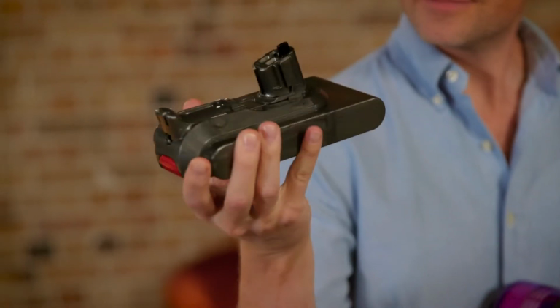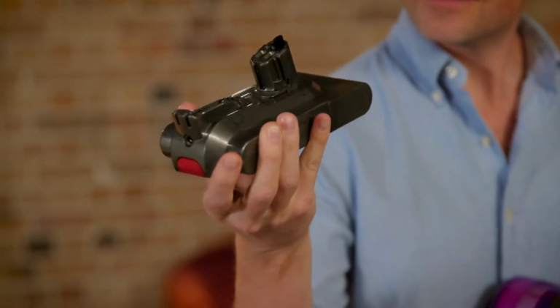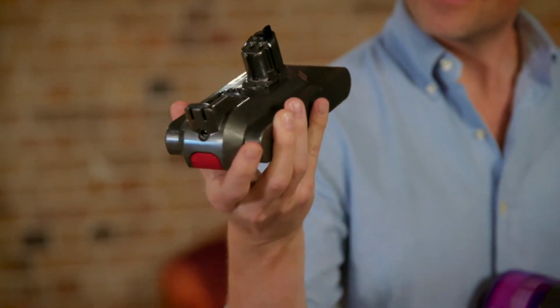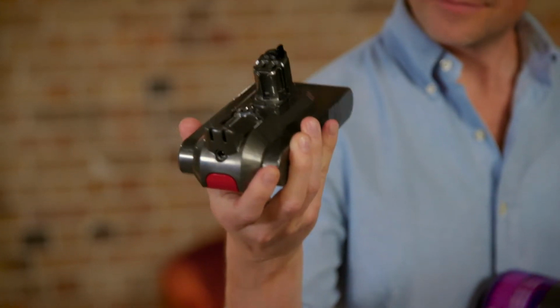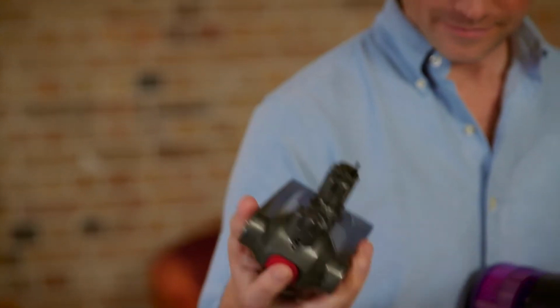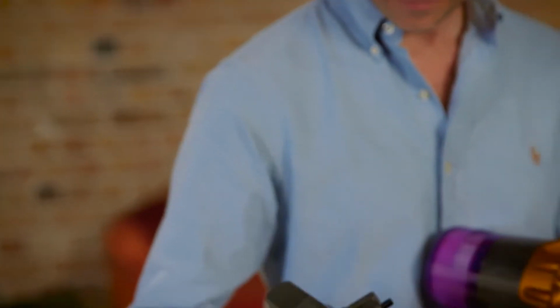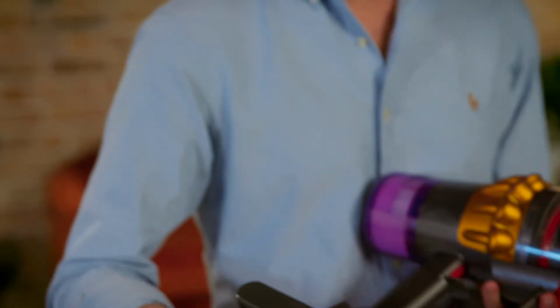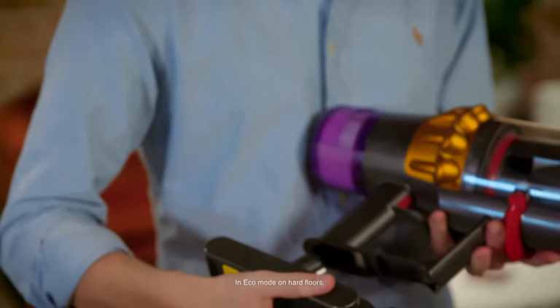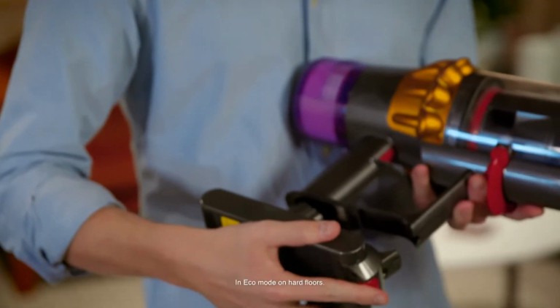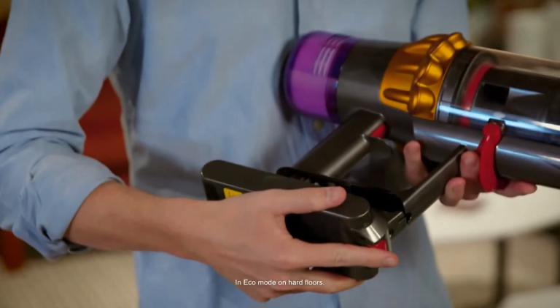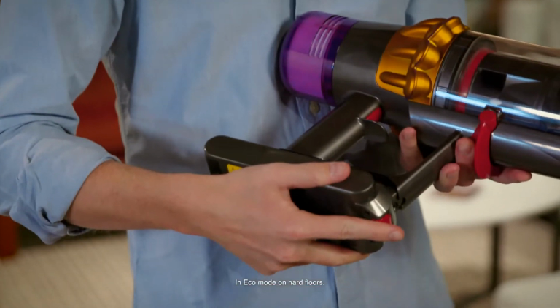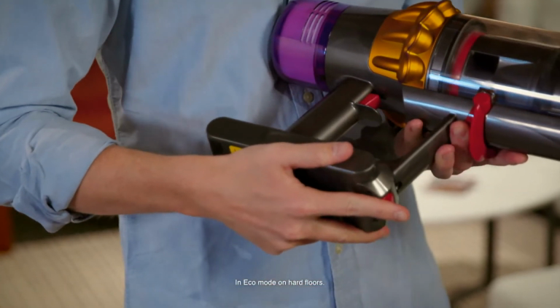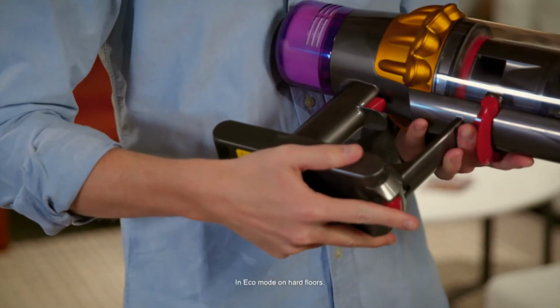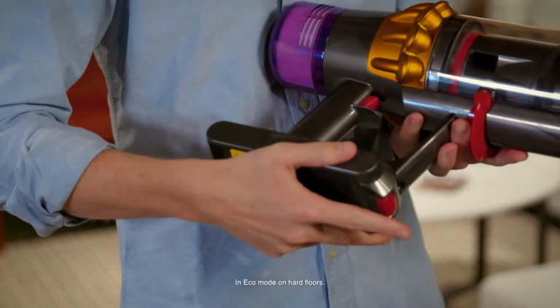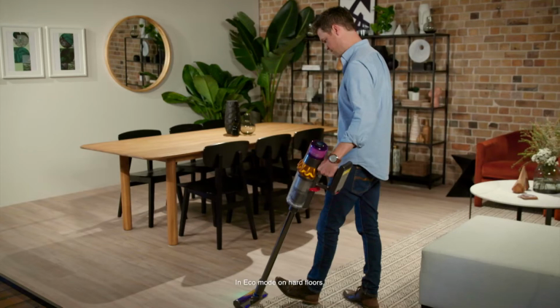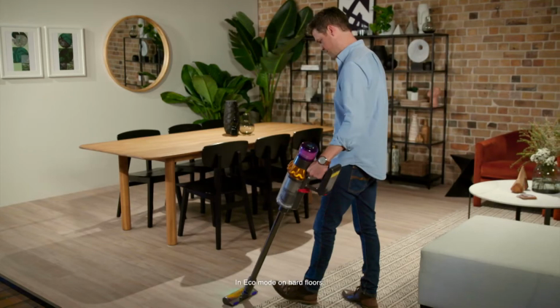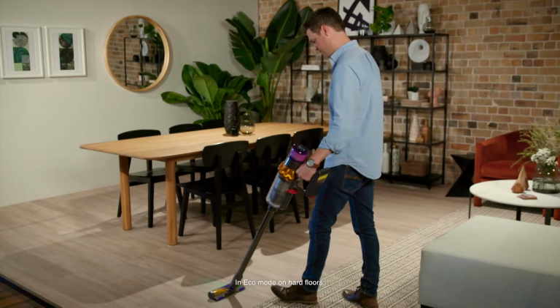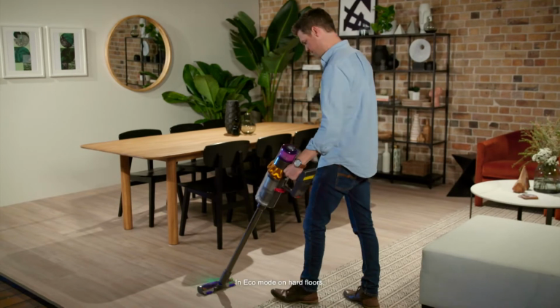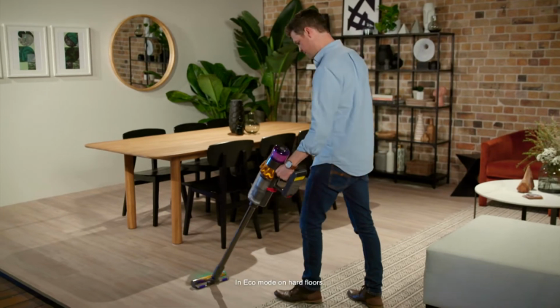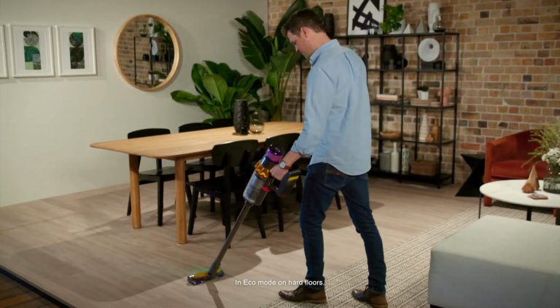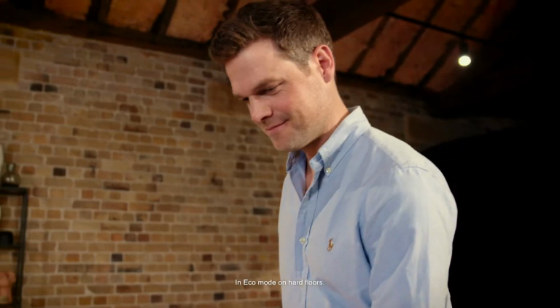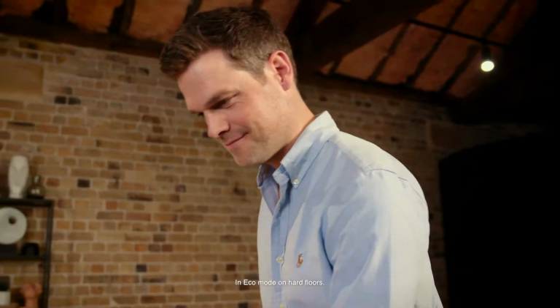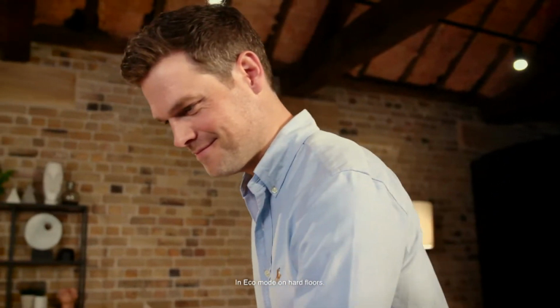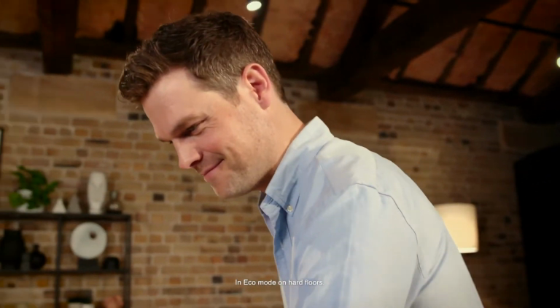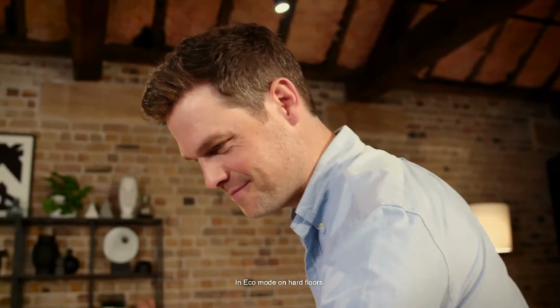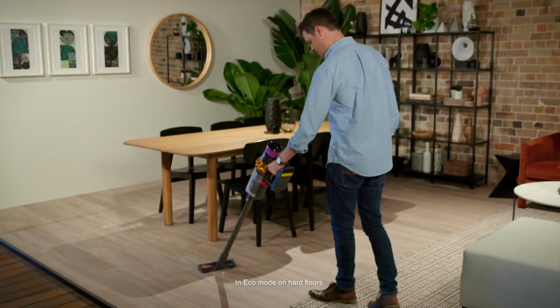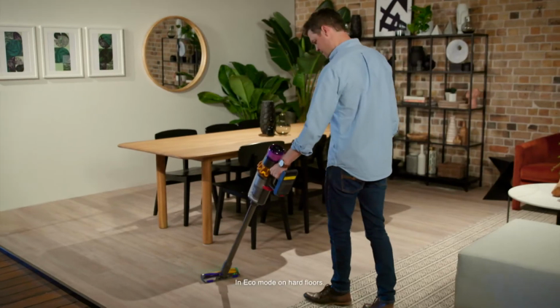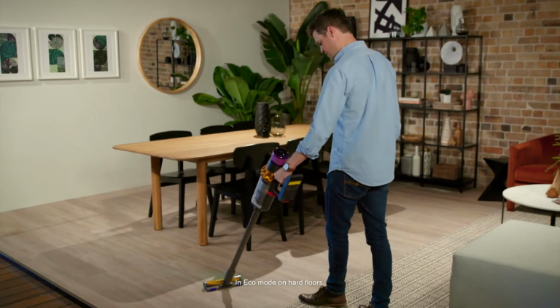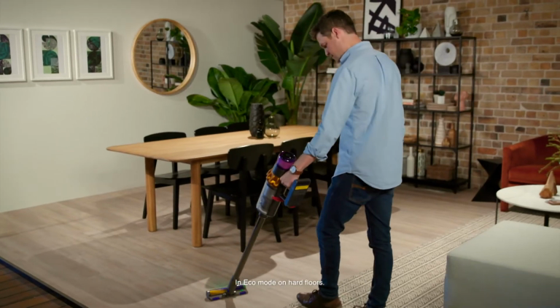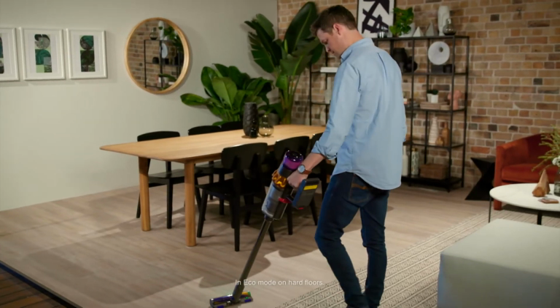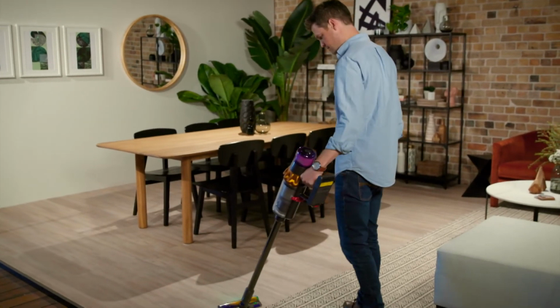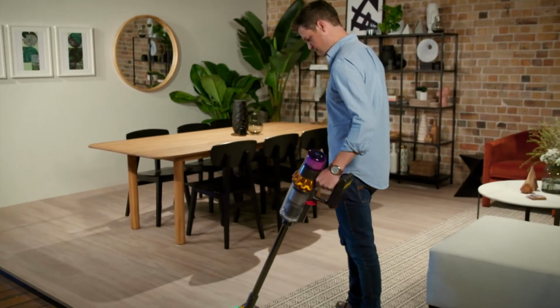With up to 60 minutes of fade-free power, the Dyson V15 Detect Total Clean is ready to take on your home cleaning routine.